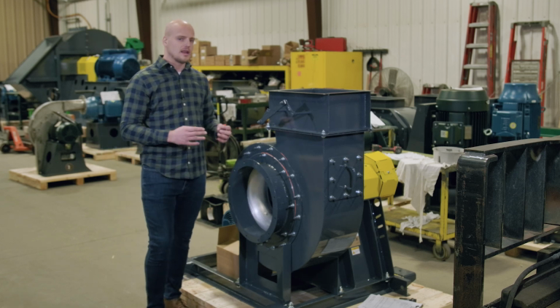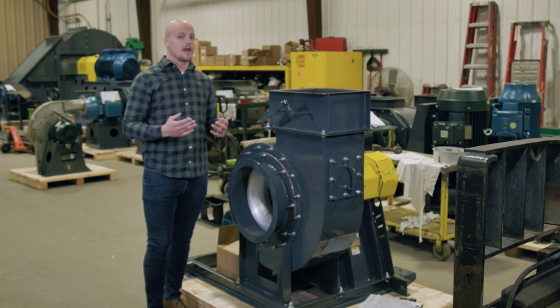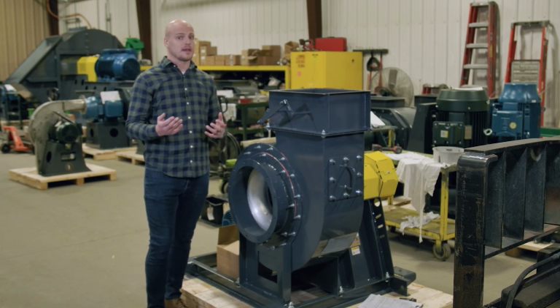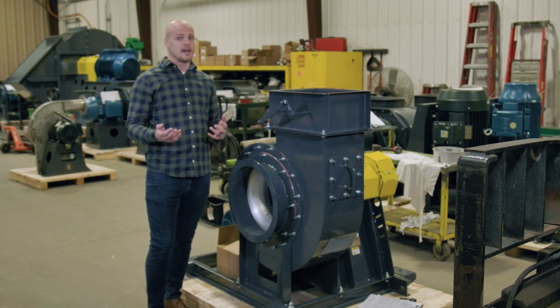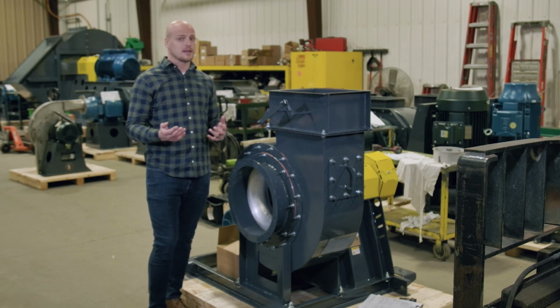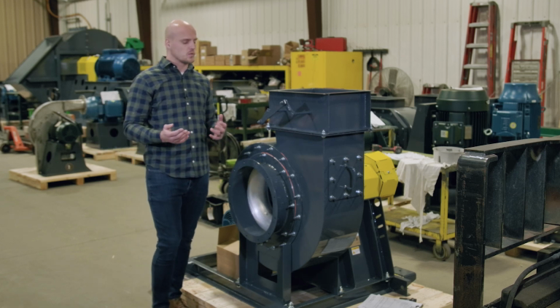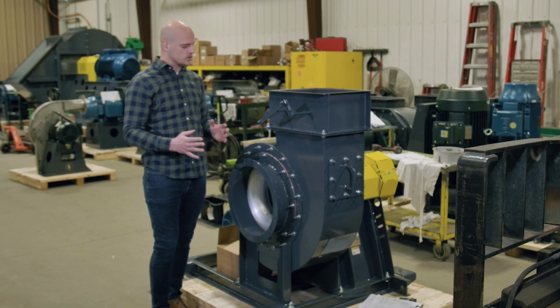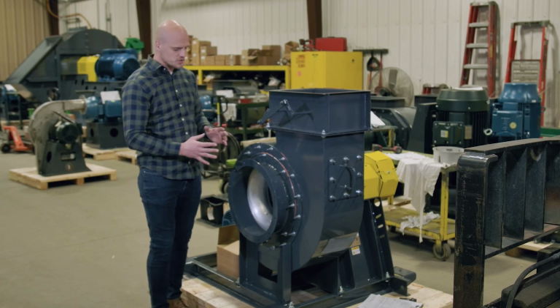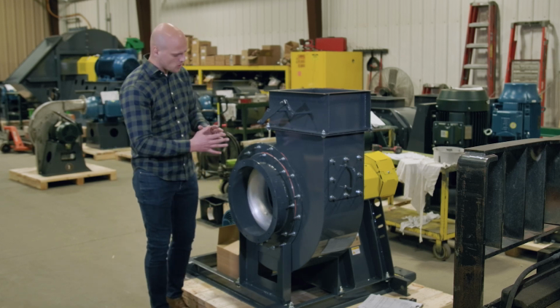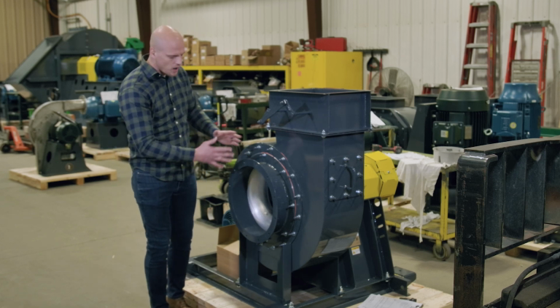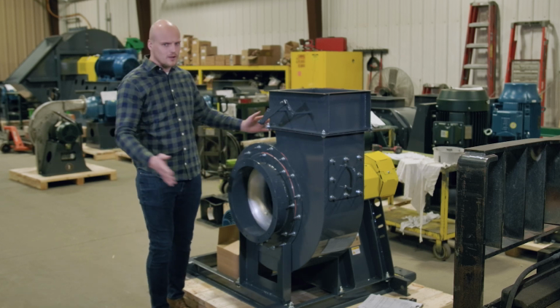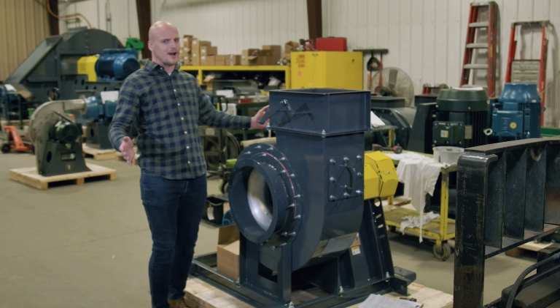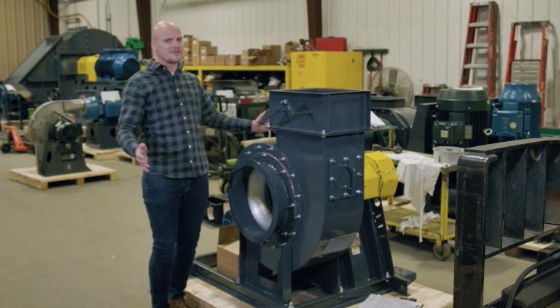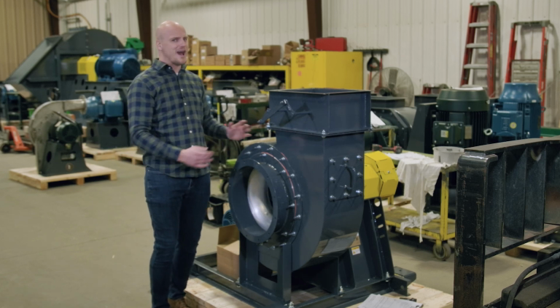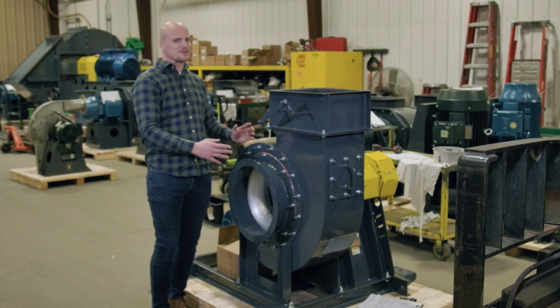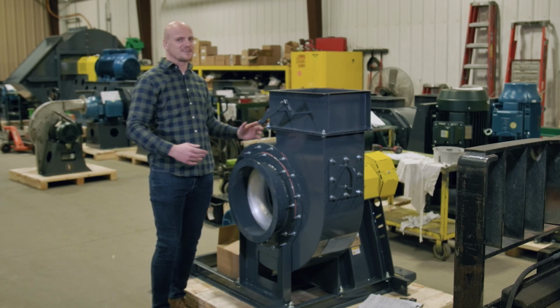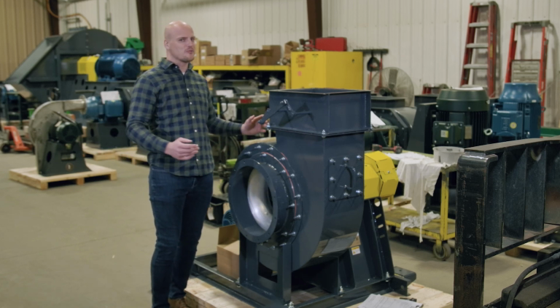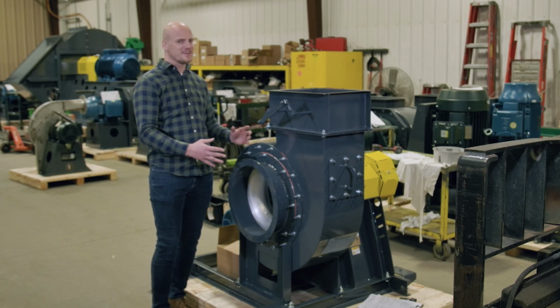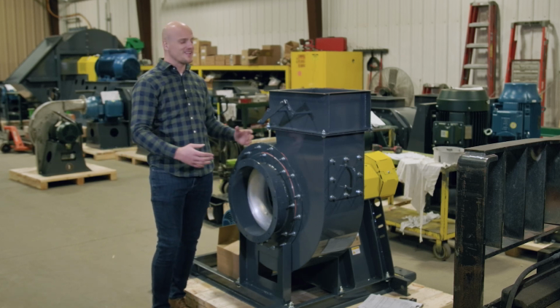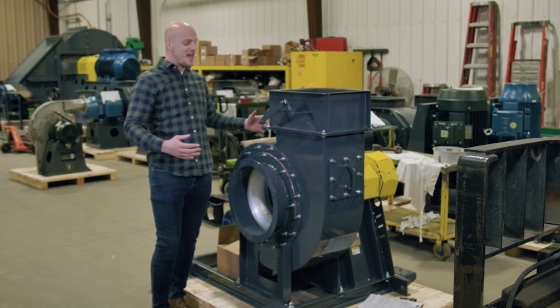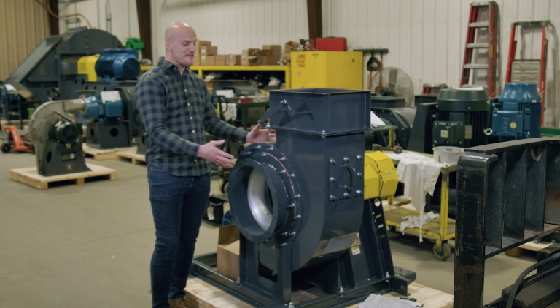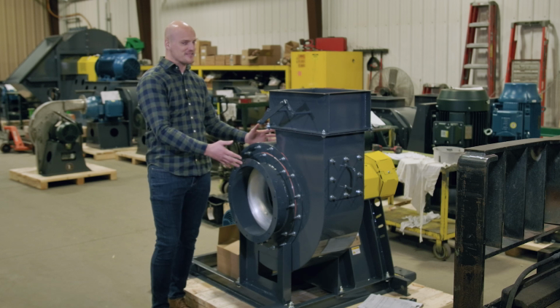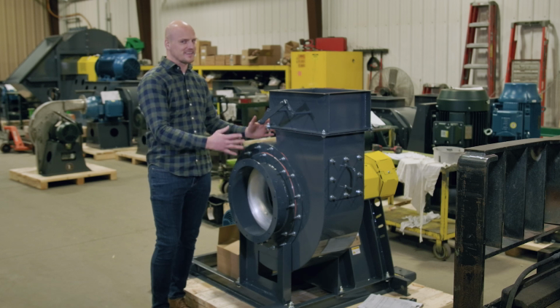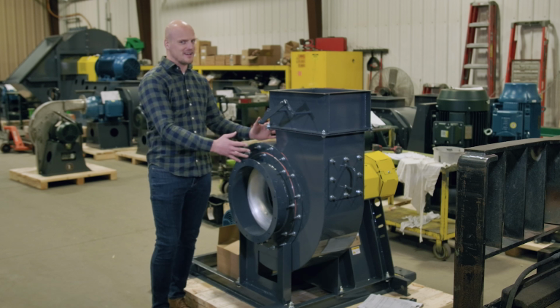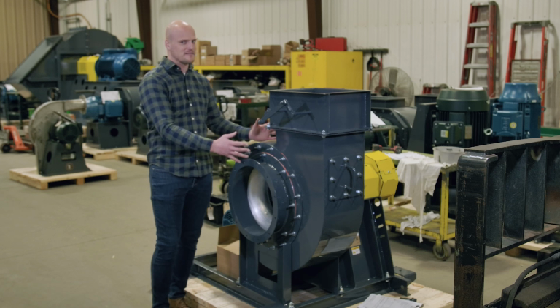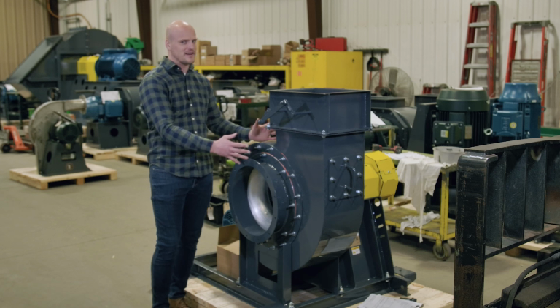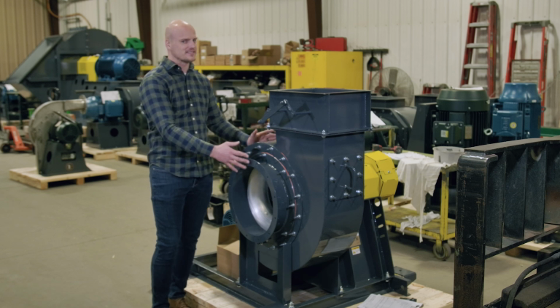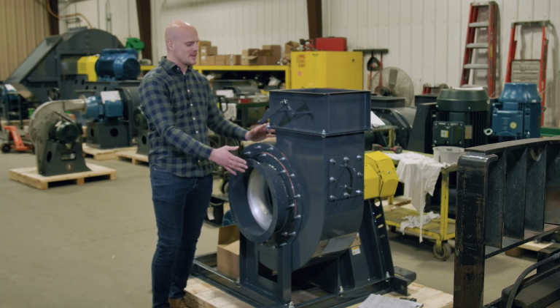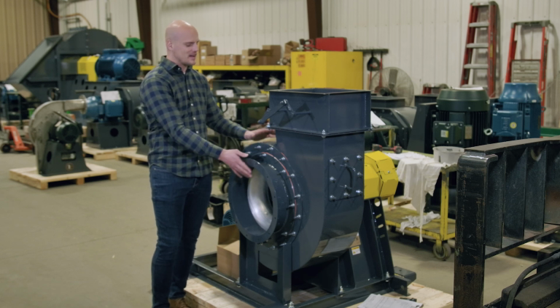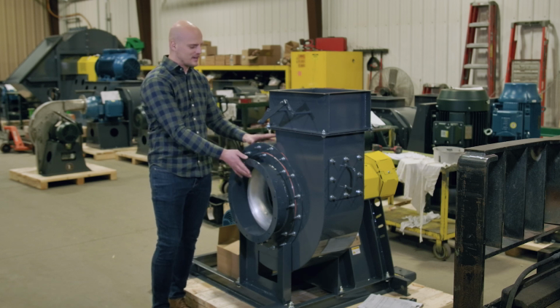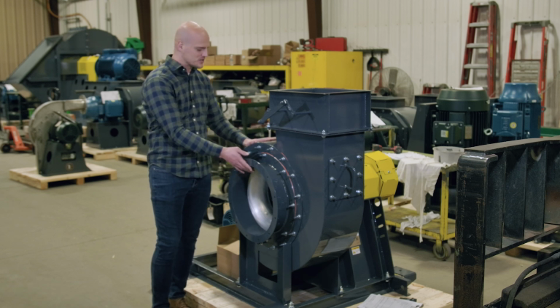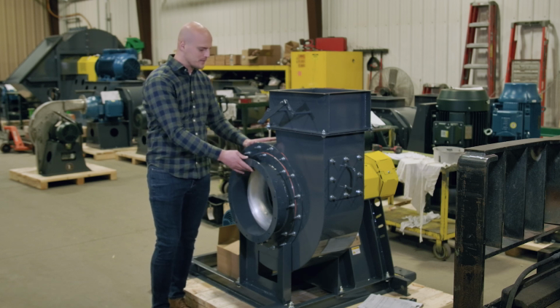AMCA-A is where you just go all out — housing, wheel, everything non-ferrous on the airstream.